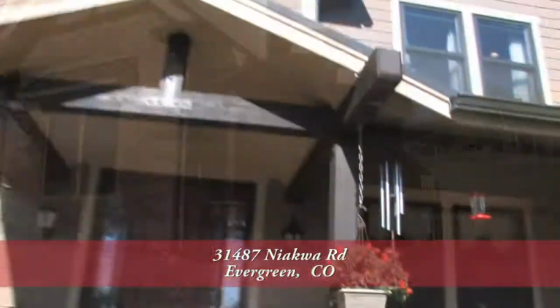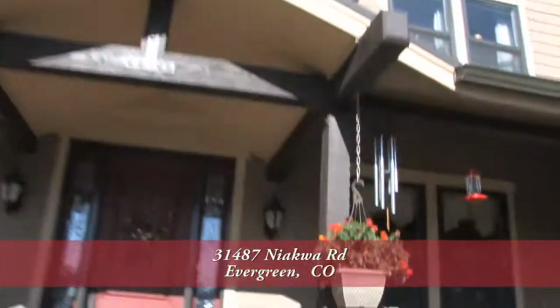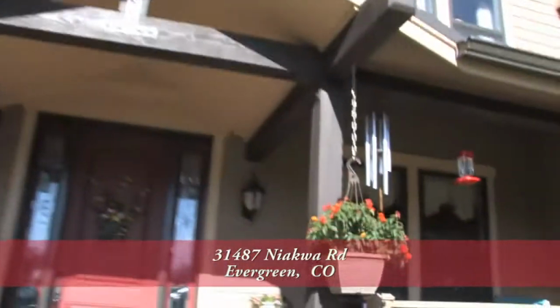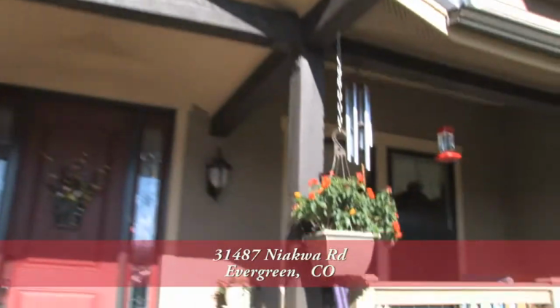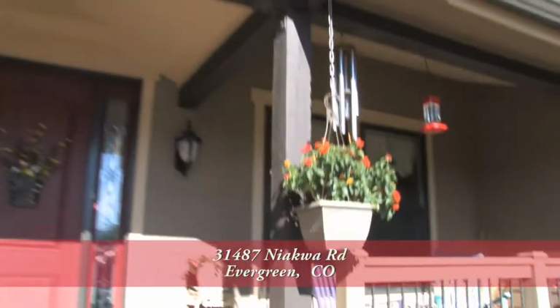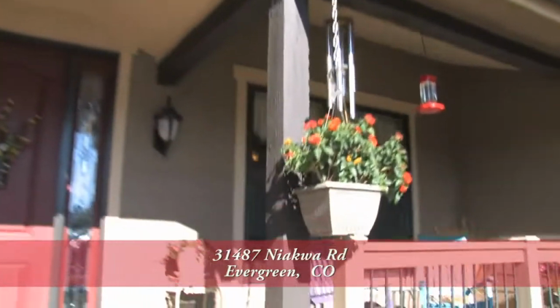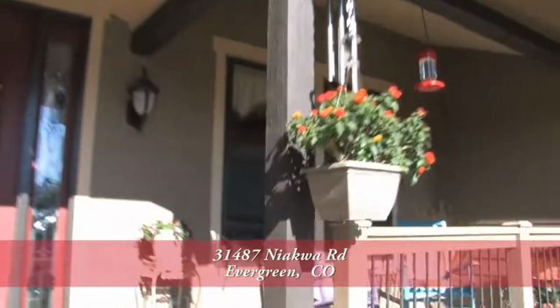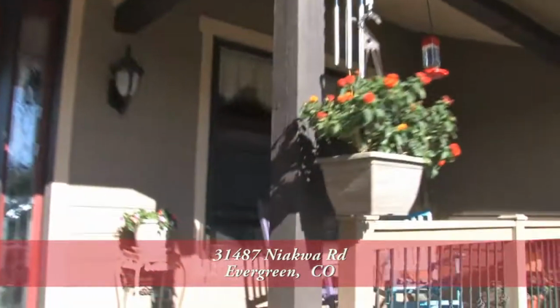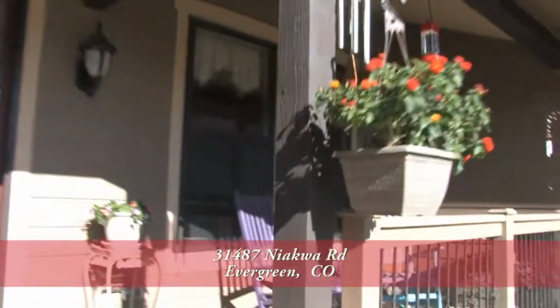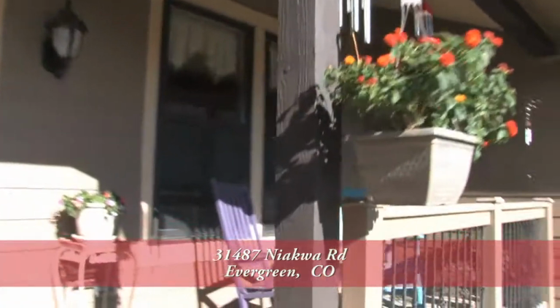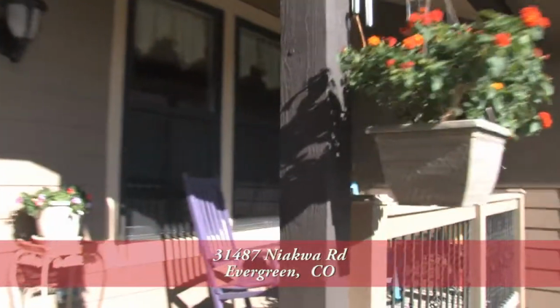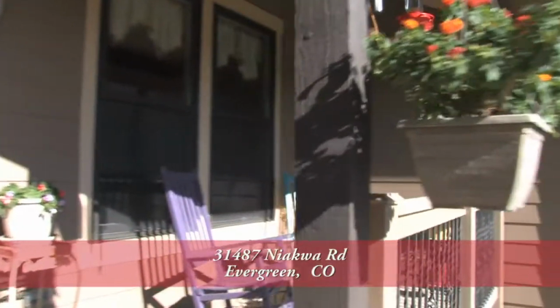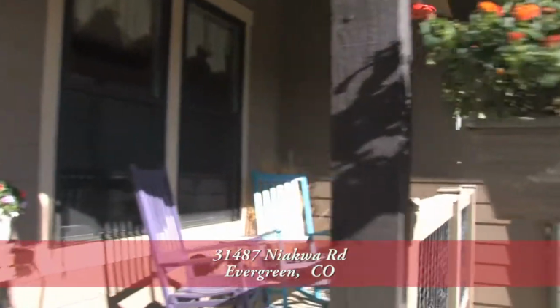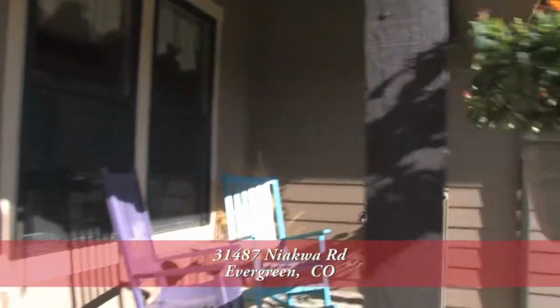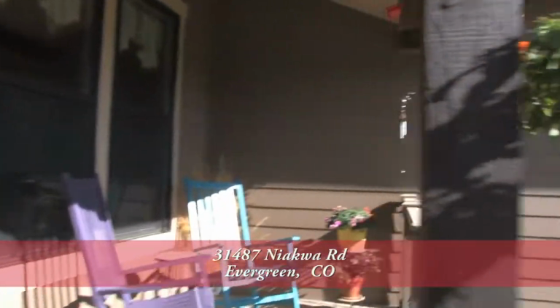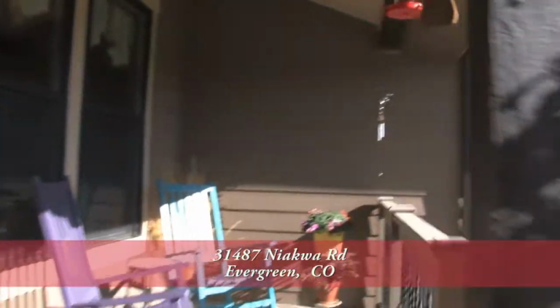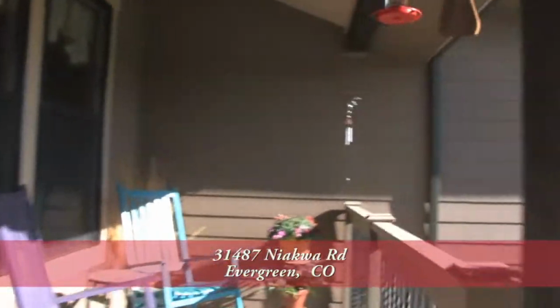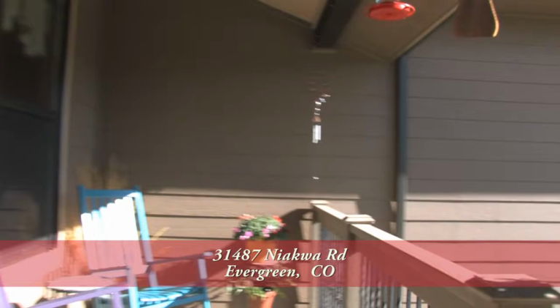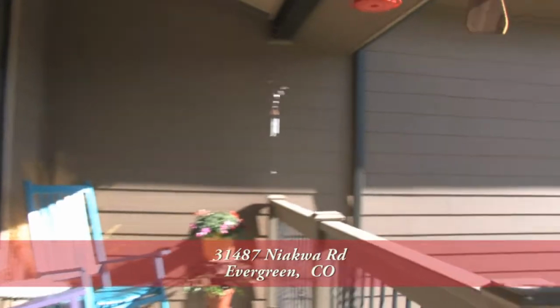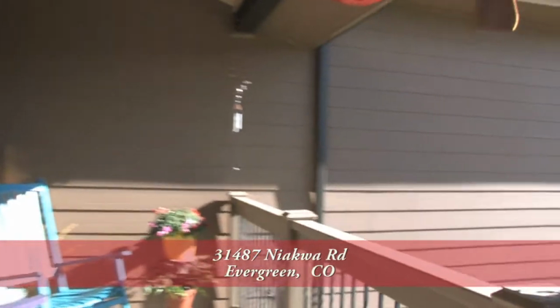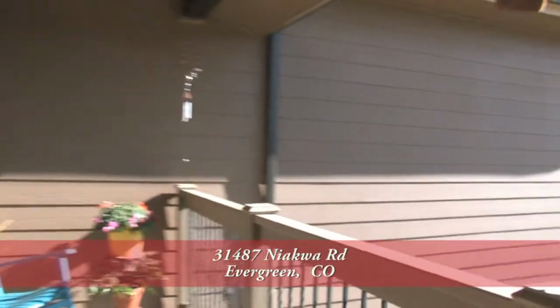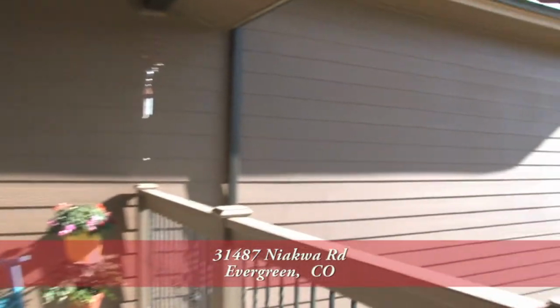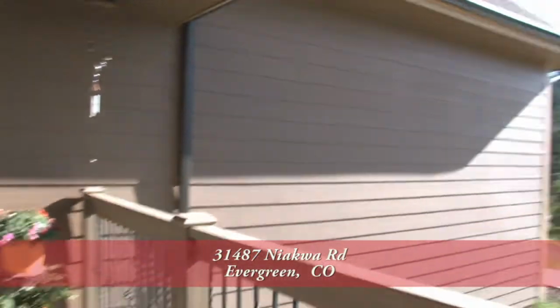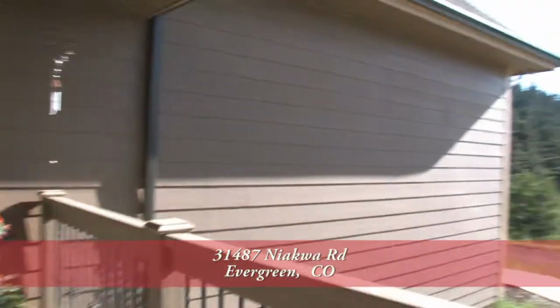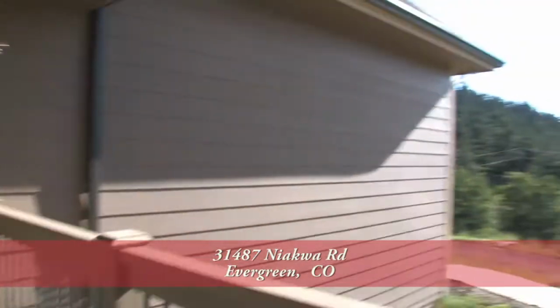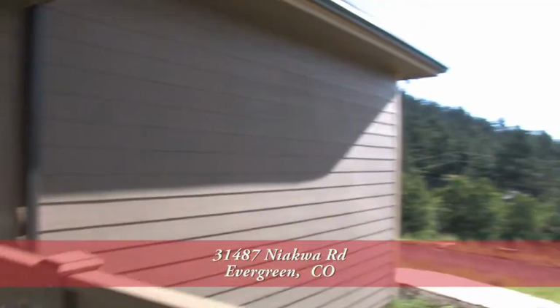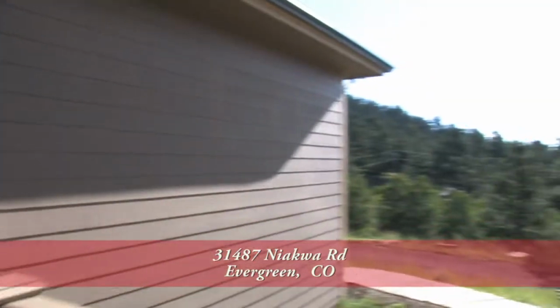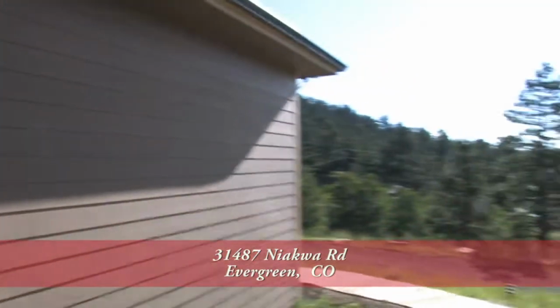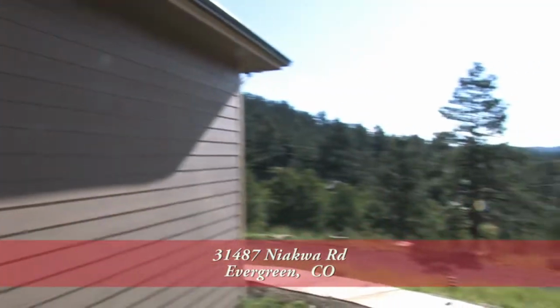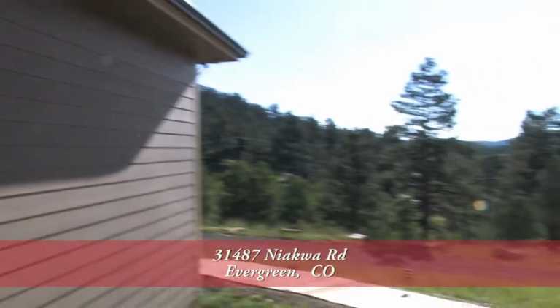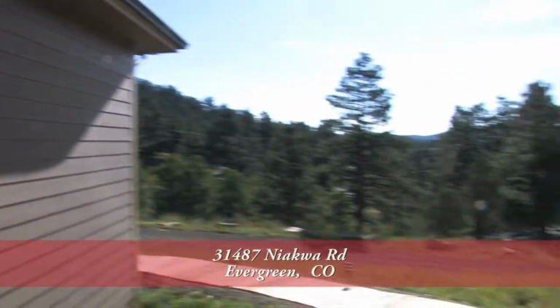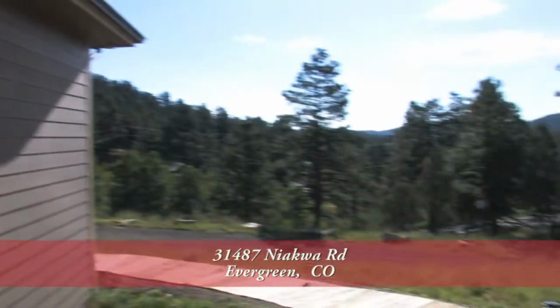Before you enter this home, you step up onto the front porch, which is a great place to drink your morning coffee while watching the sunrise.